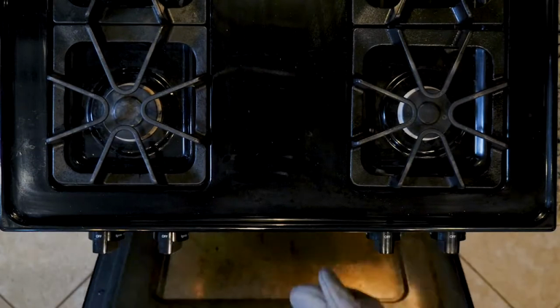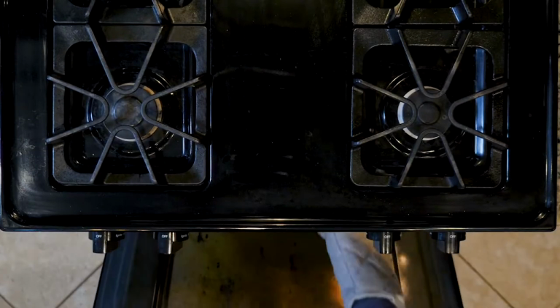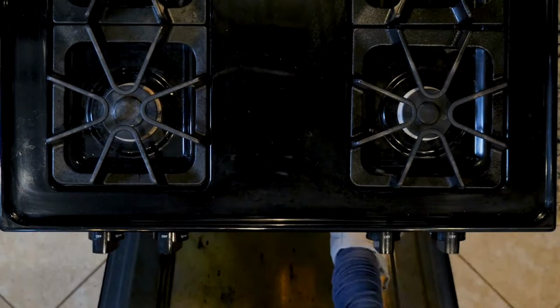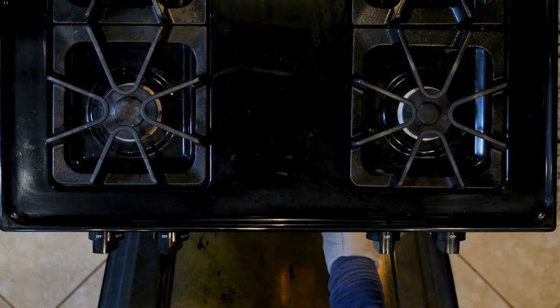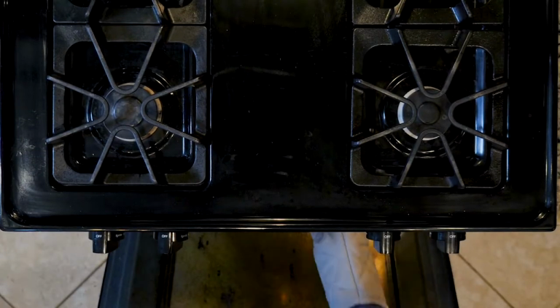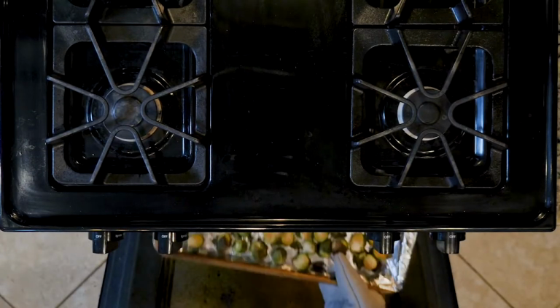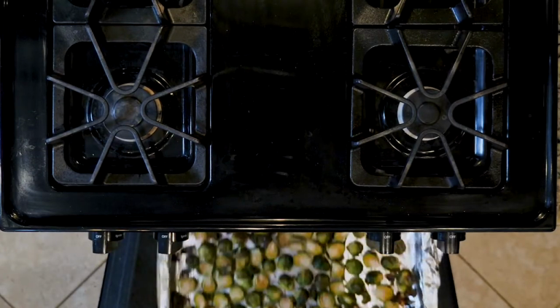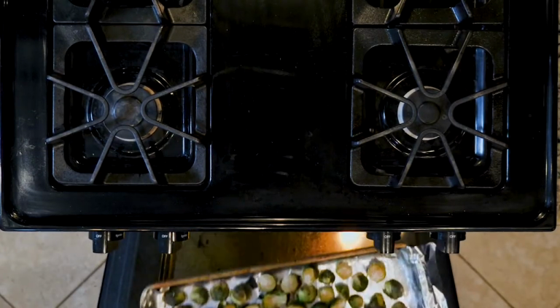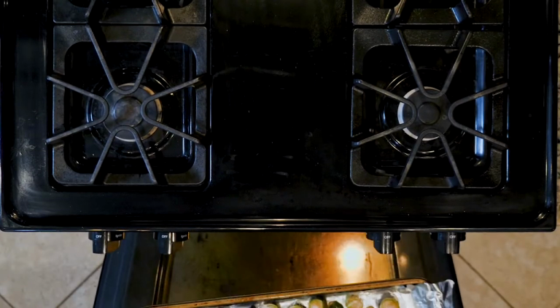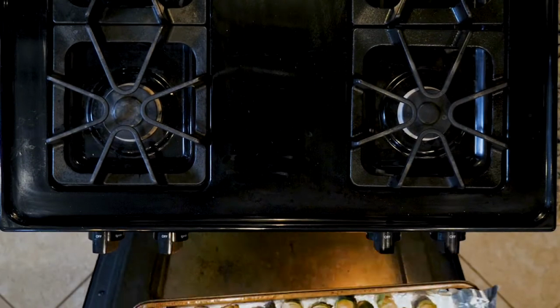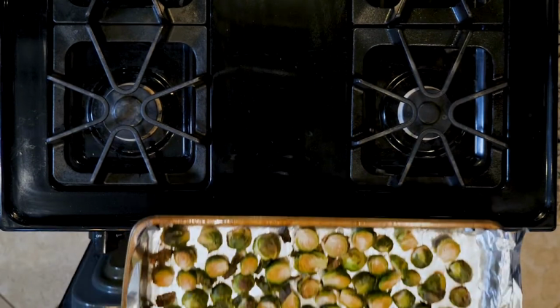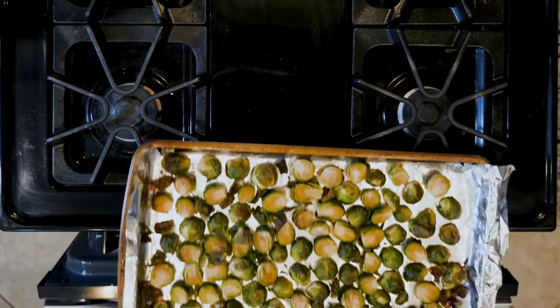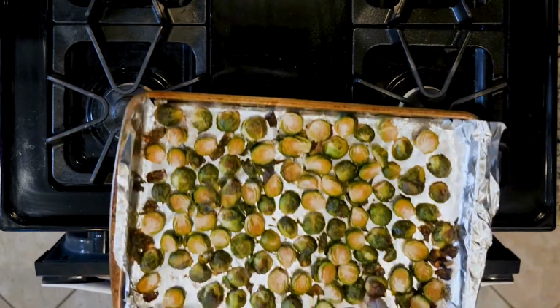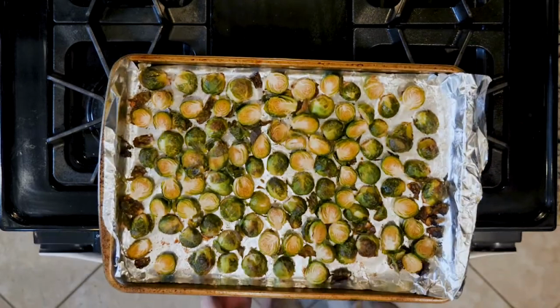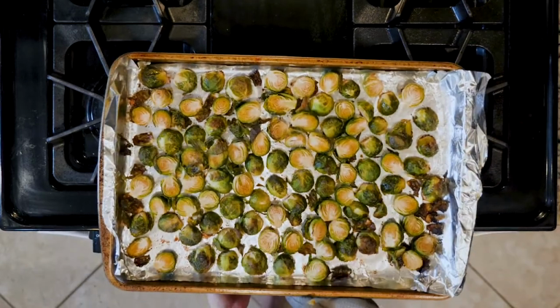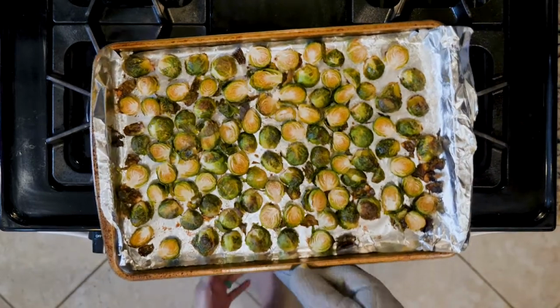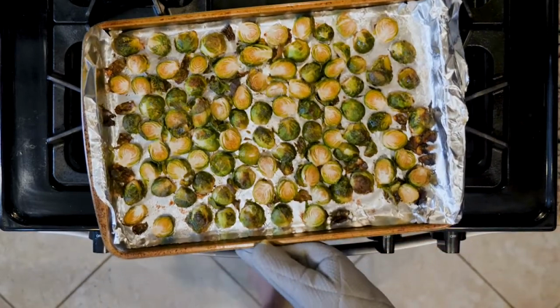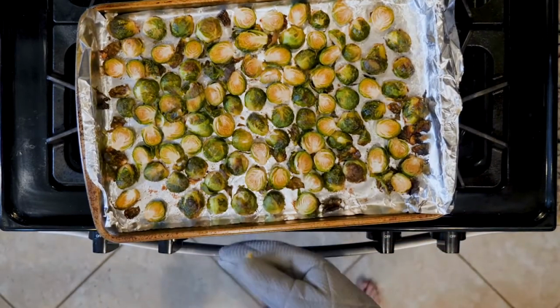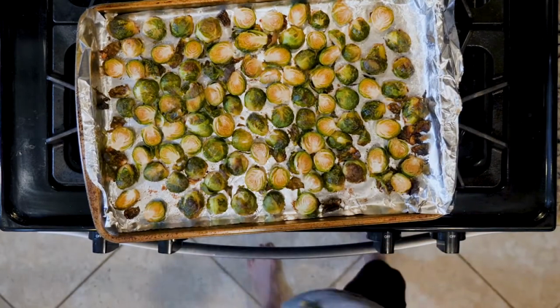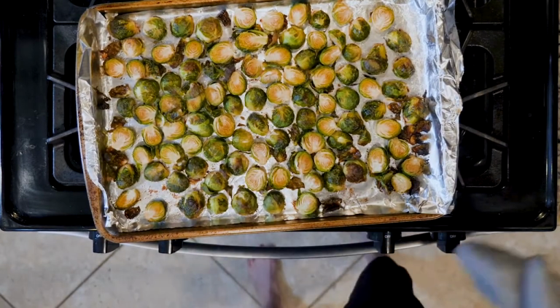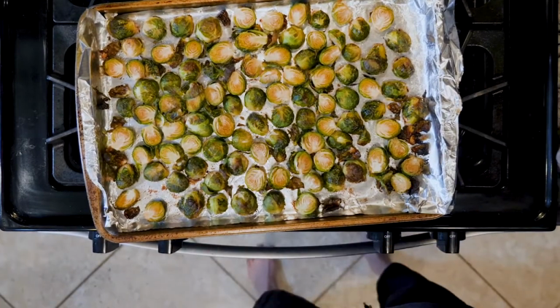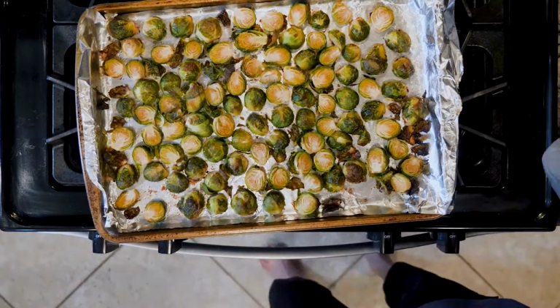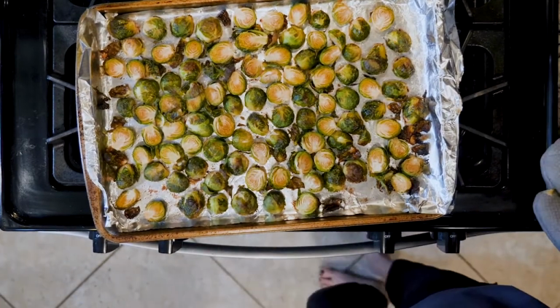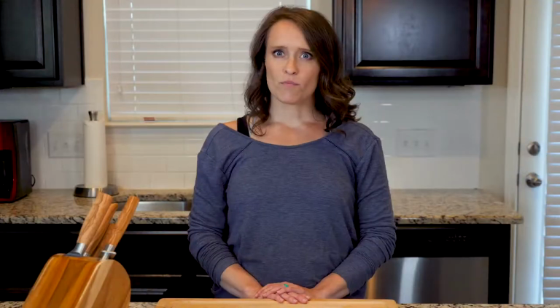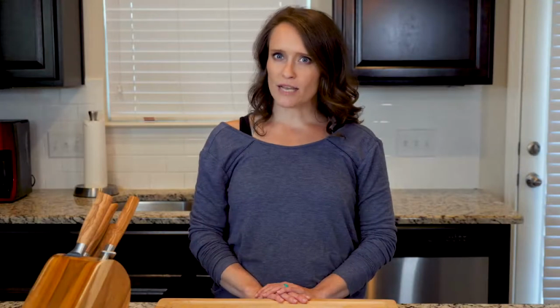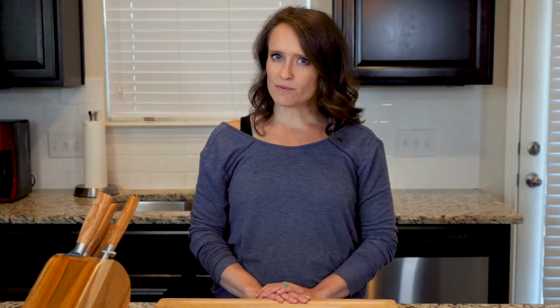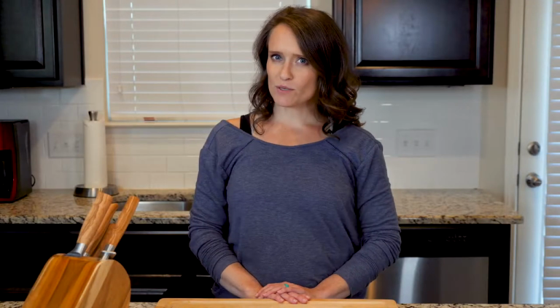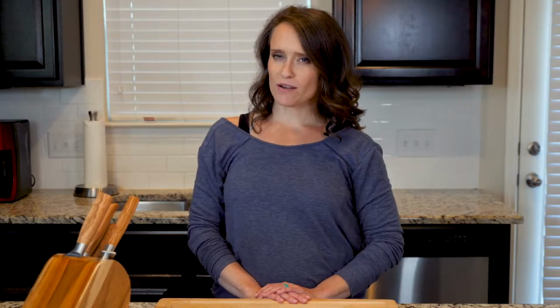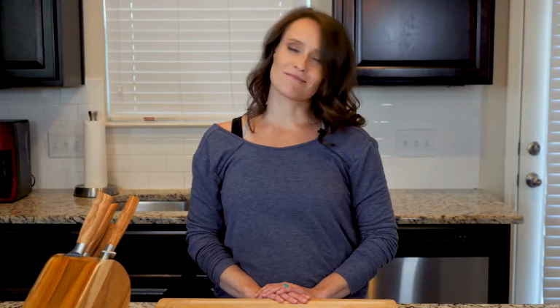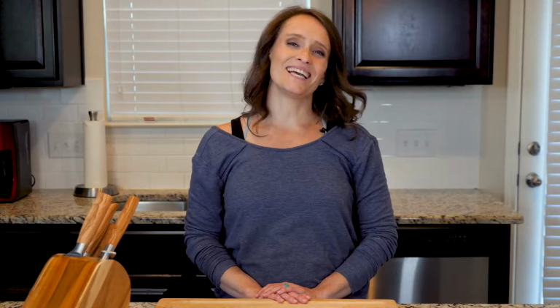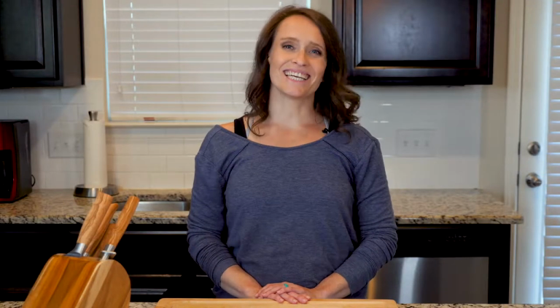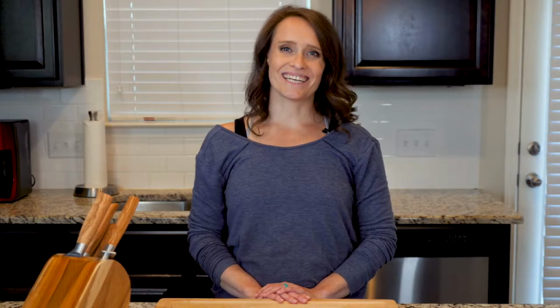Place the baking sheet in the oven and roast for 20 to 45 minutes, or until crisp to your liking. Plate up some sprouts and dig in!